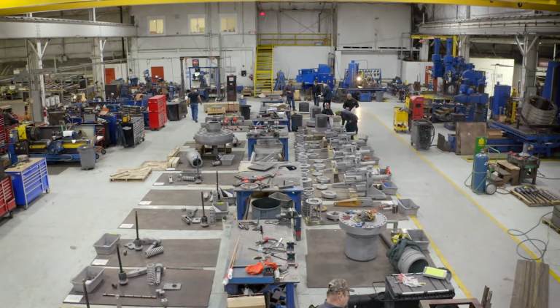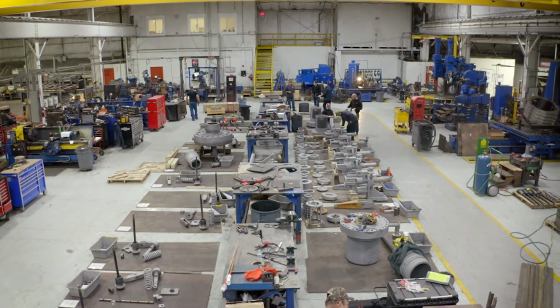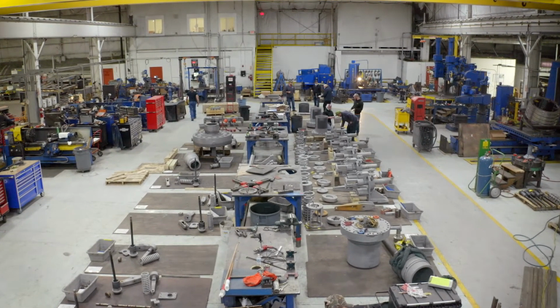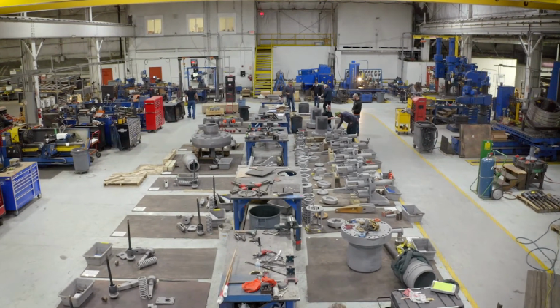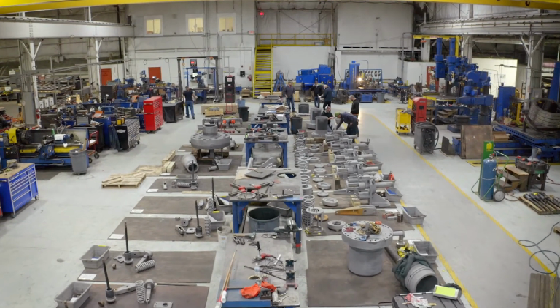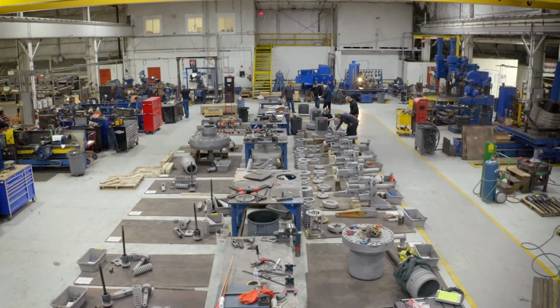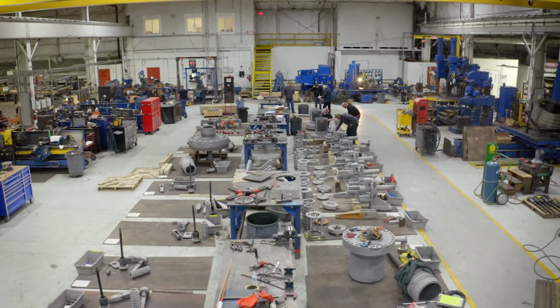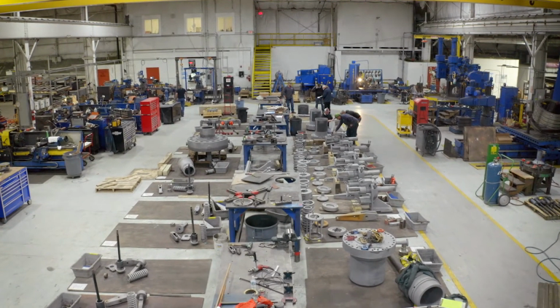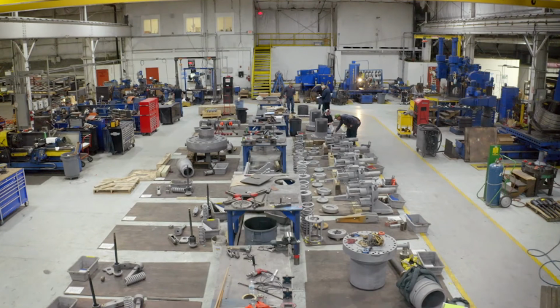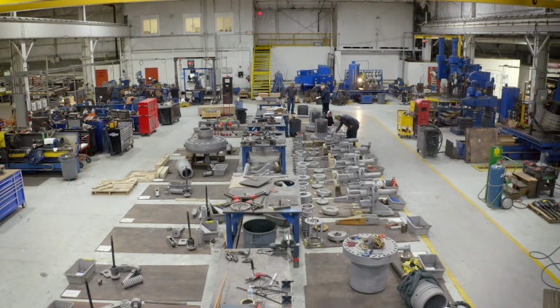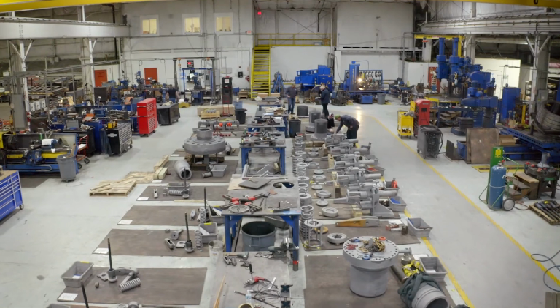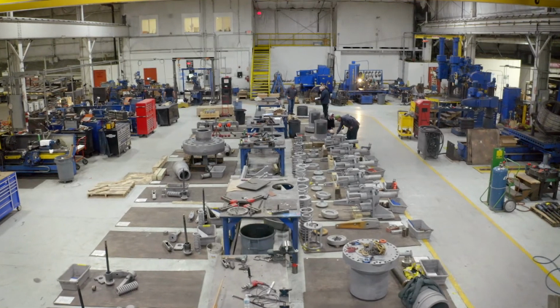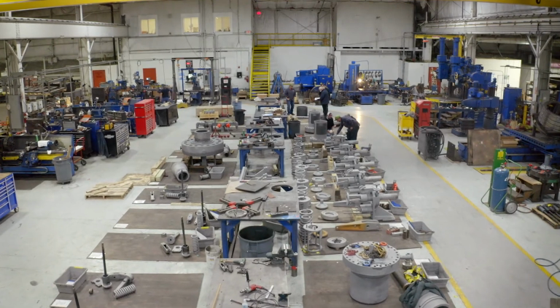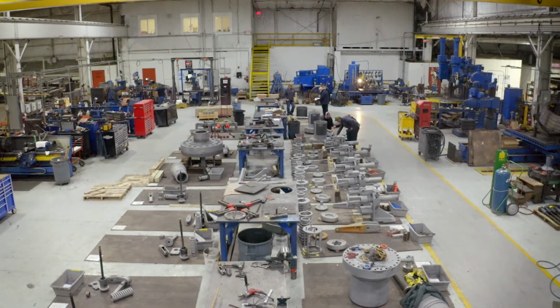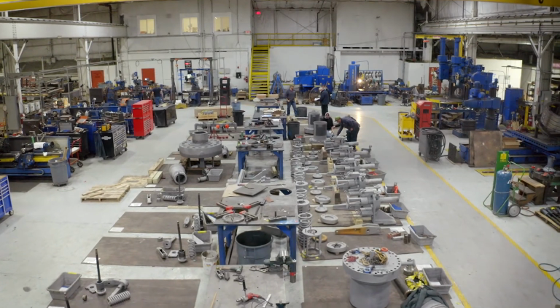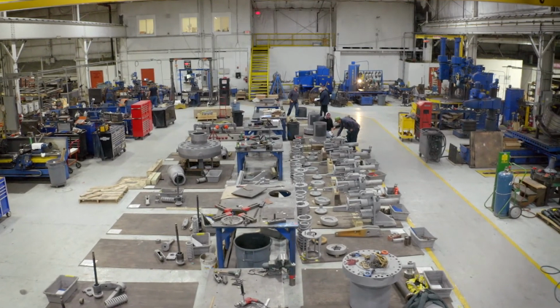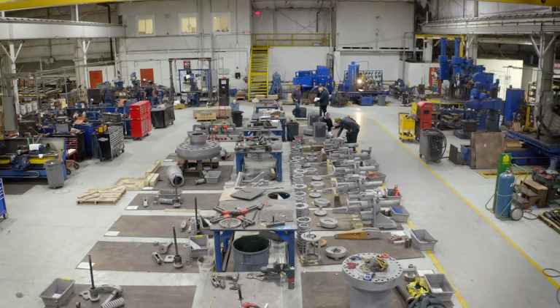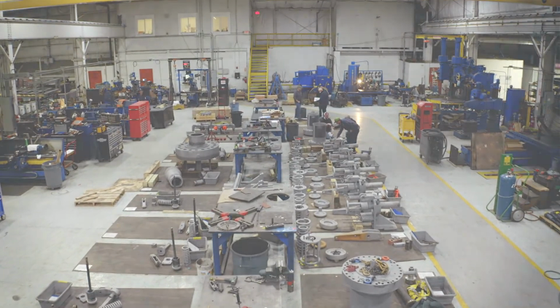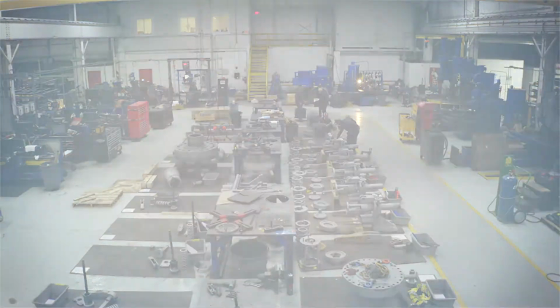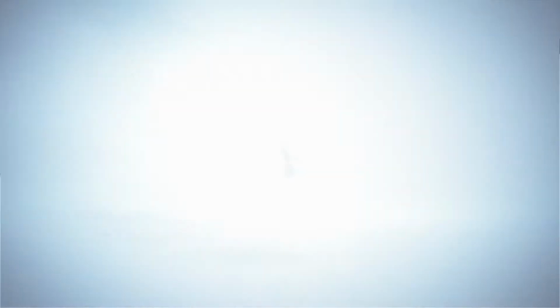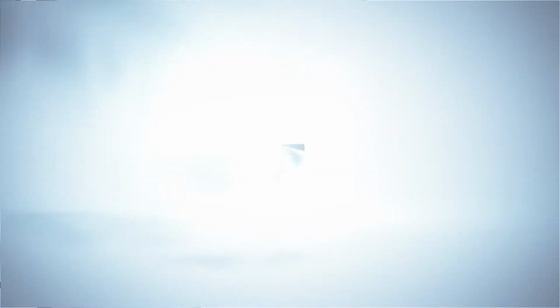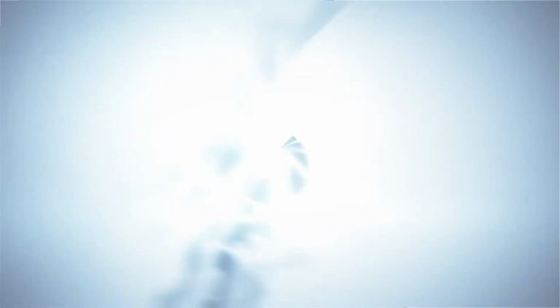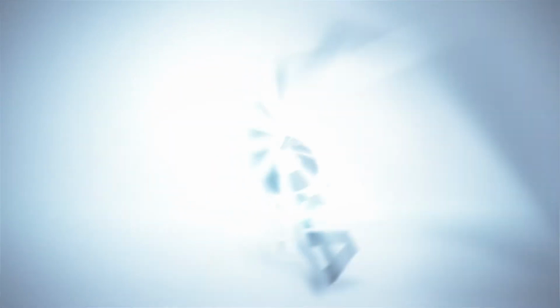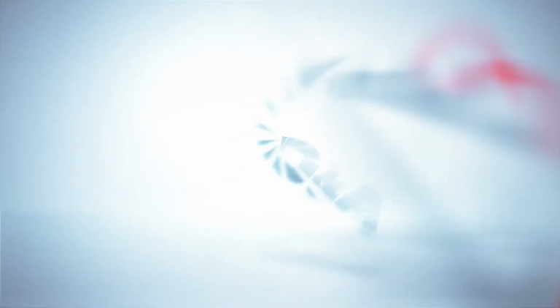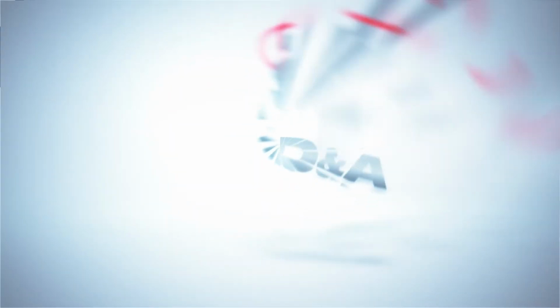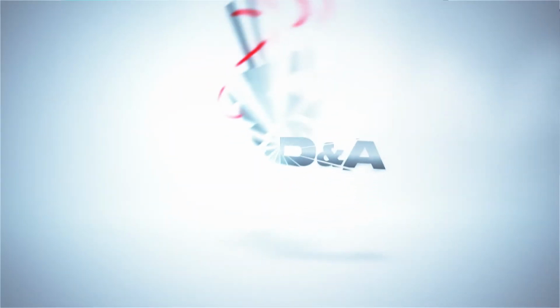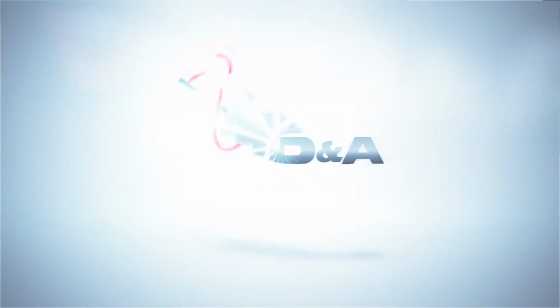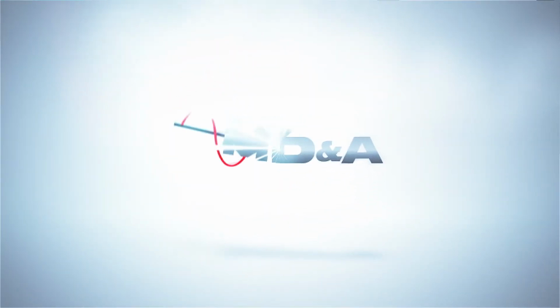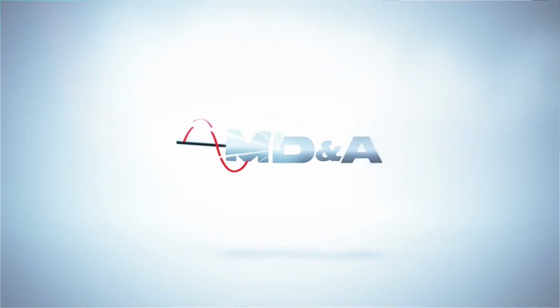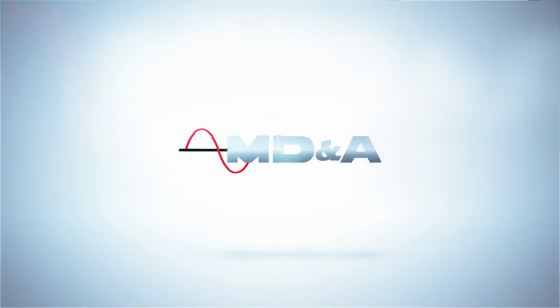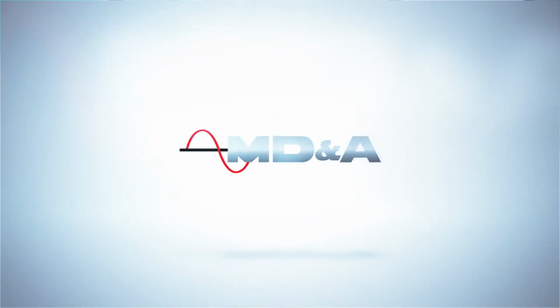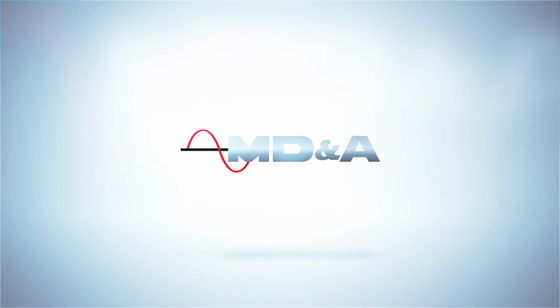Call our valve experts today. Together we power through experience.